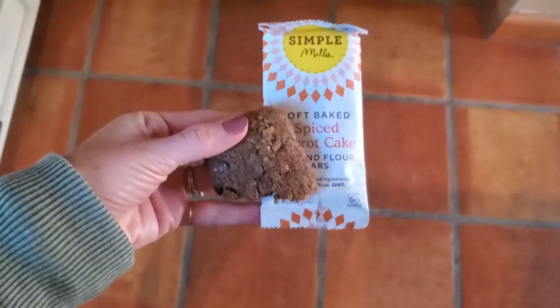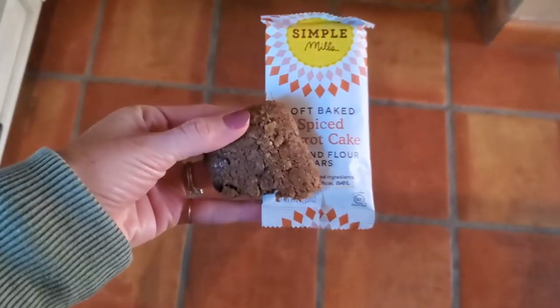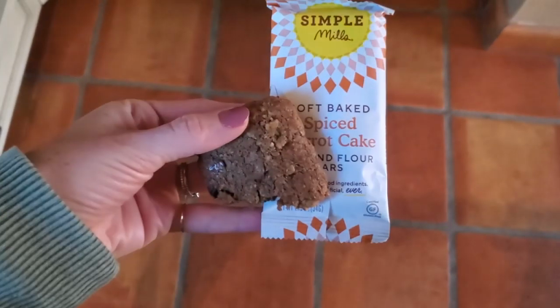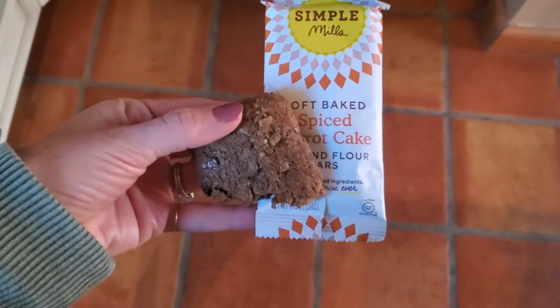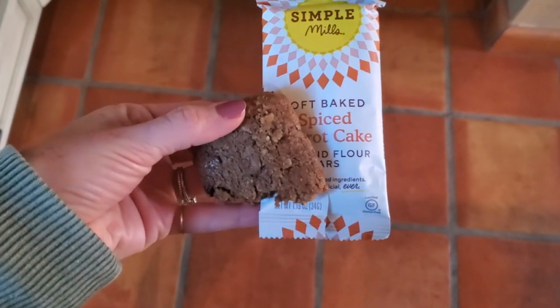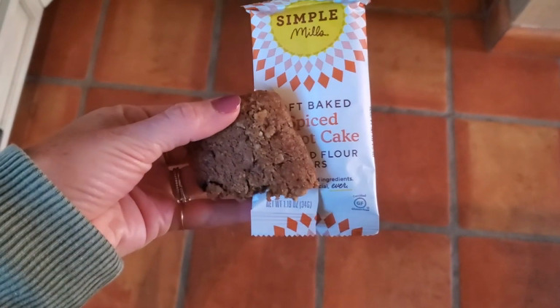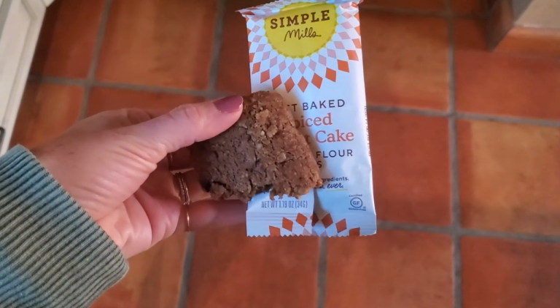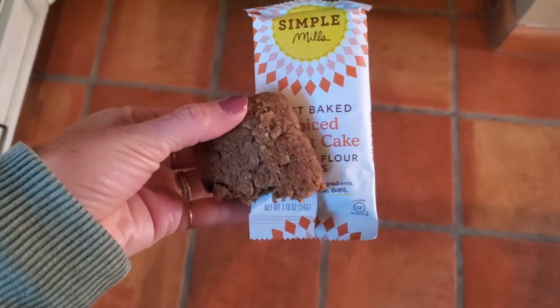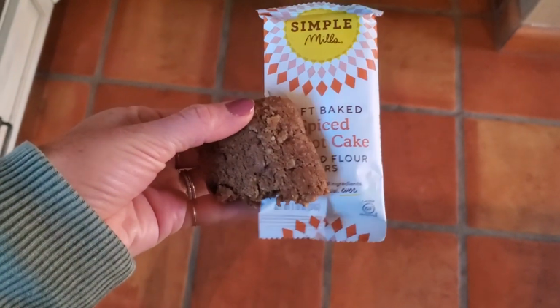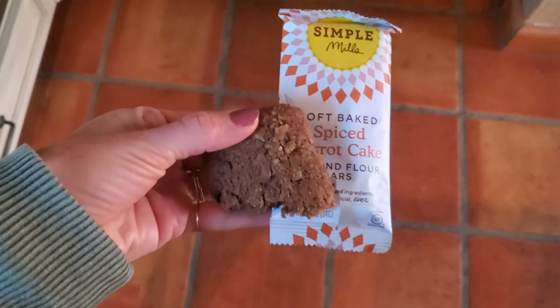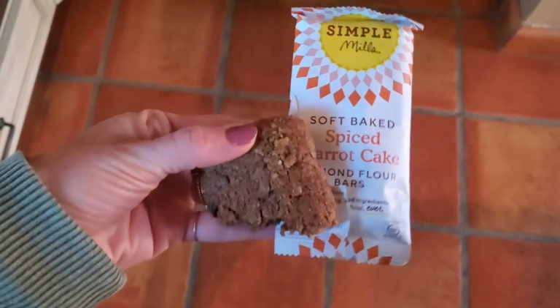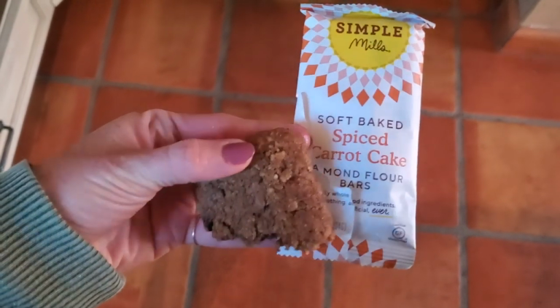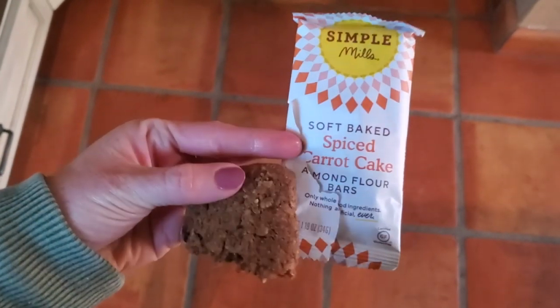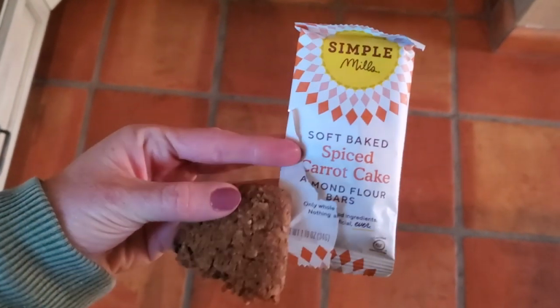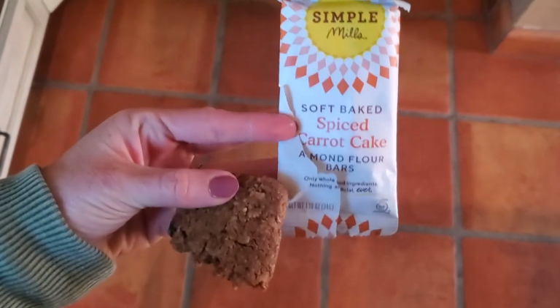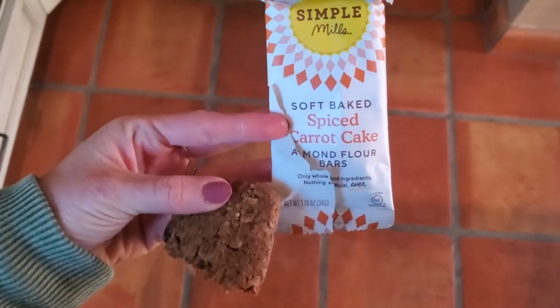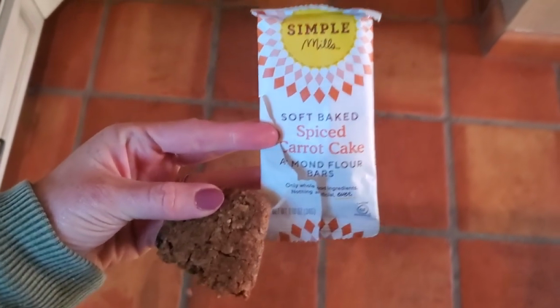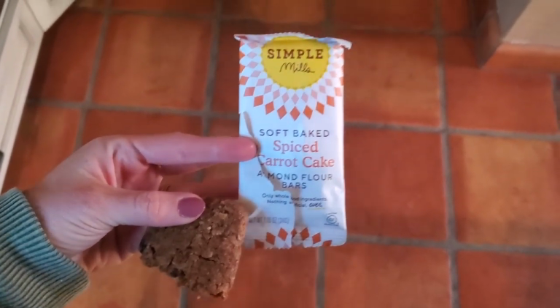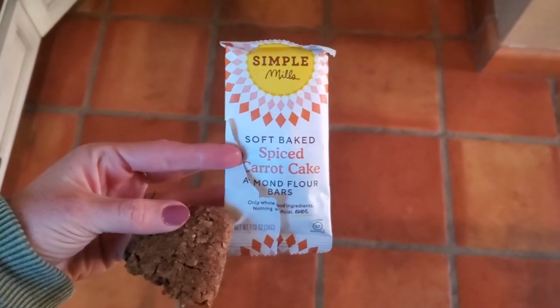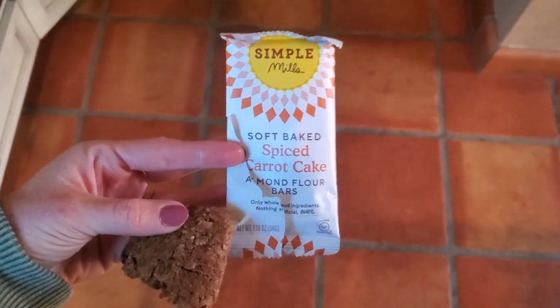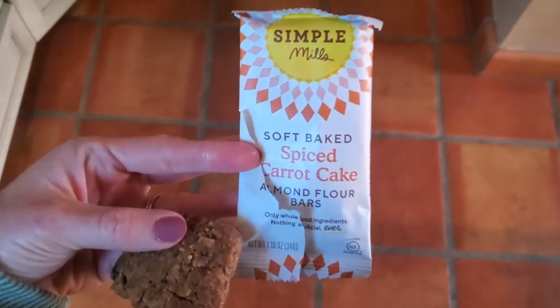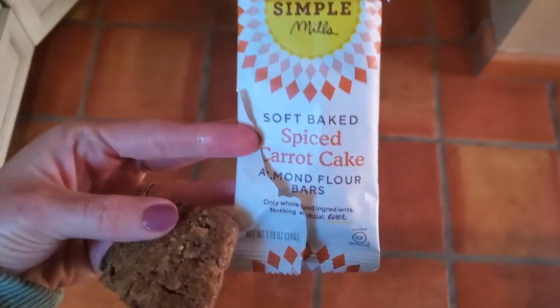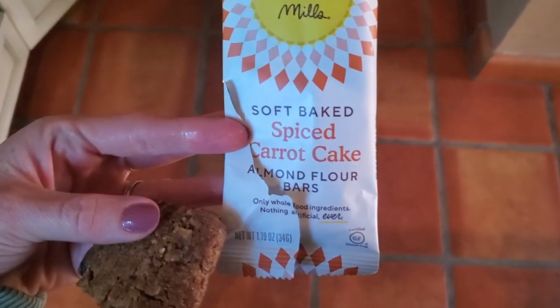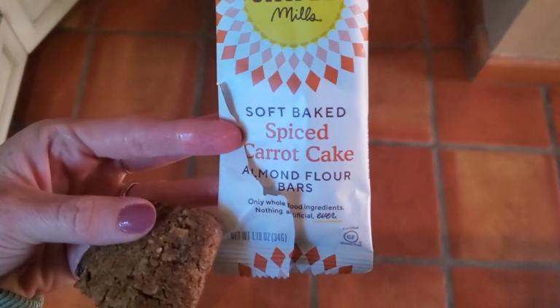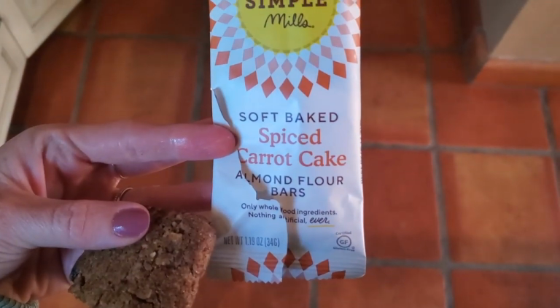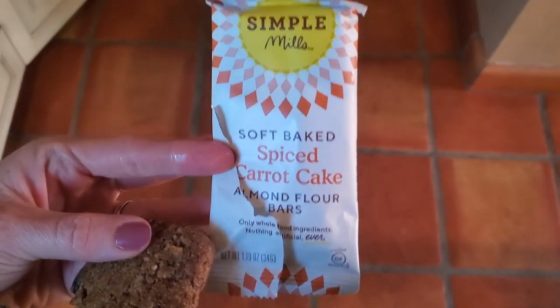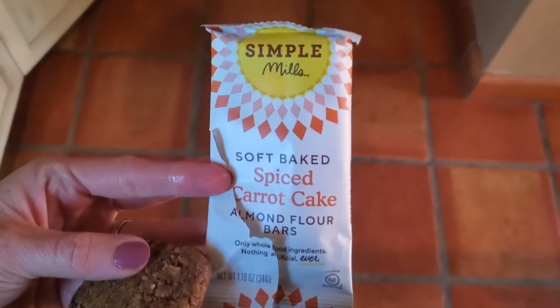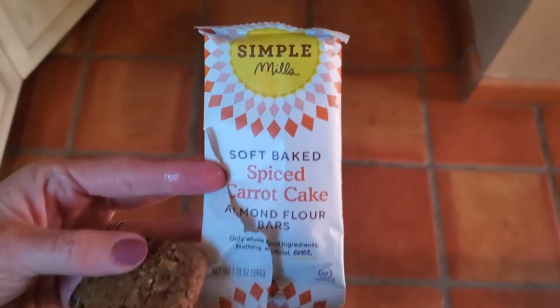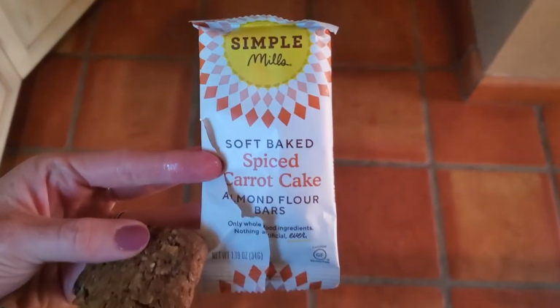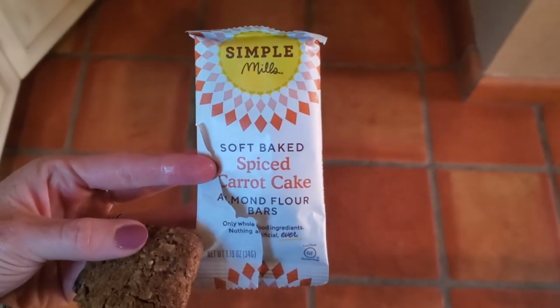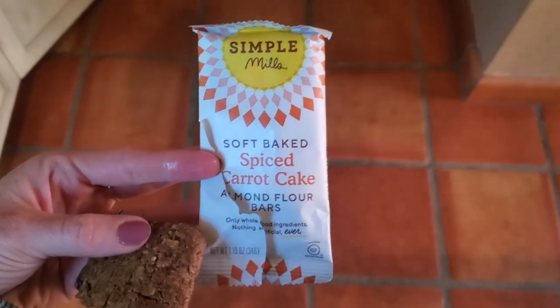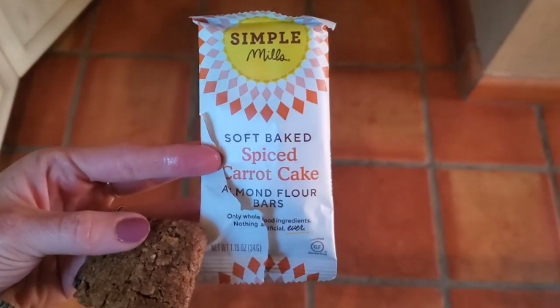I almost forgot to film this — I already ate half of it — but I'm having this Simple Mills Soft Baked Spiced Carrot Cake Bar as a snack.